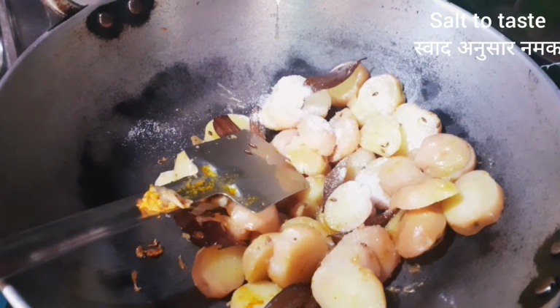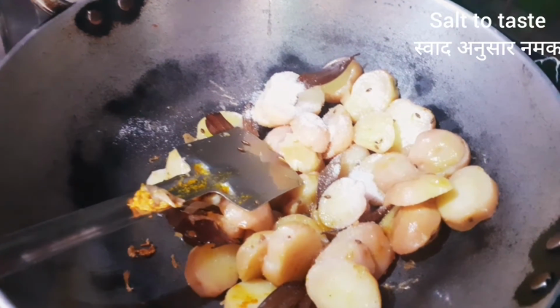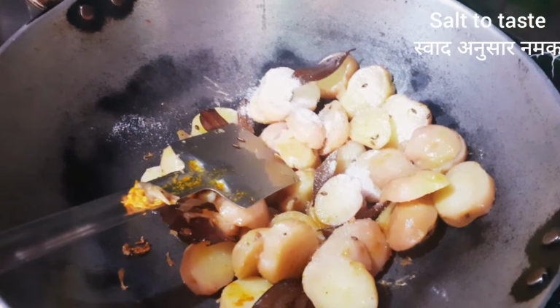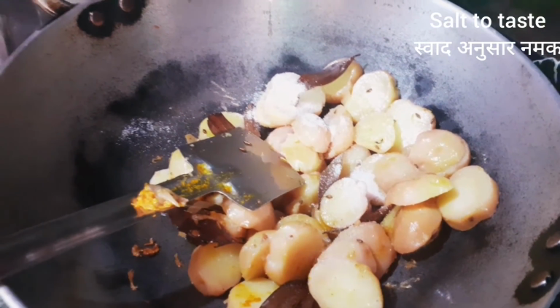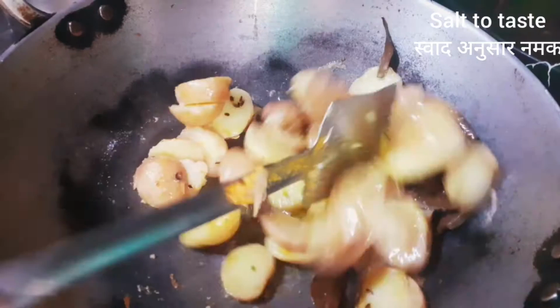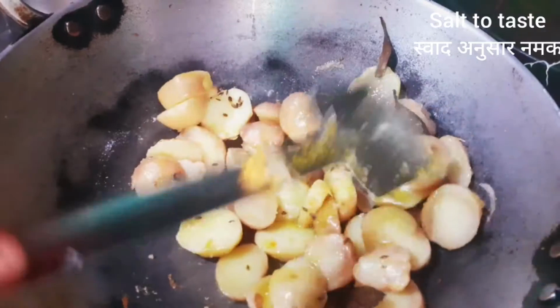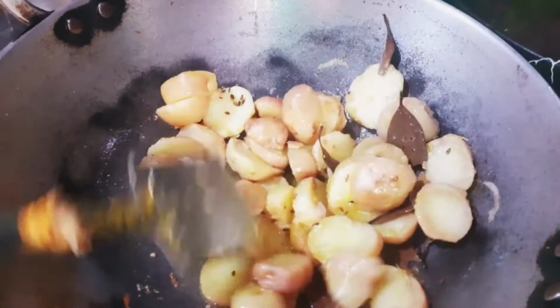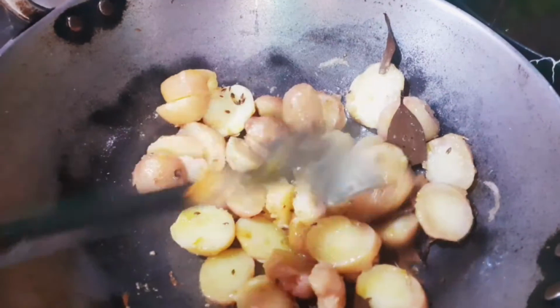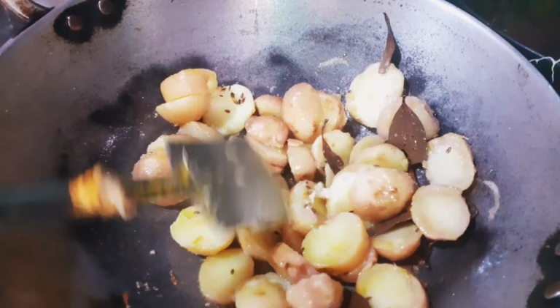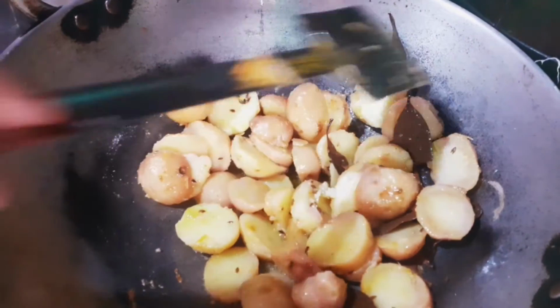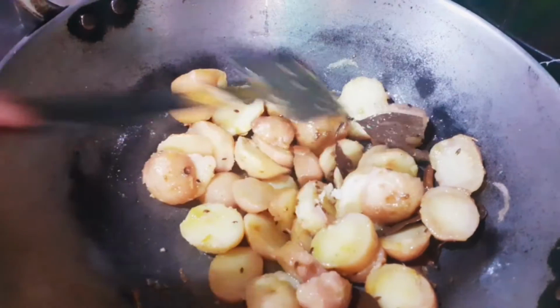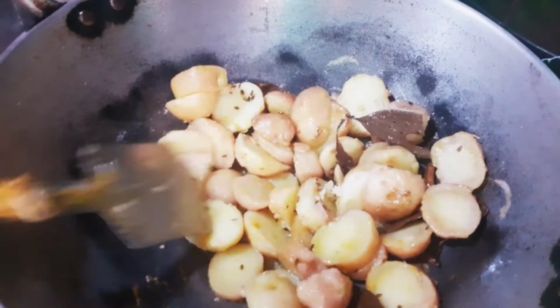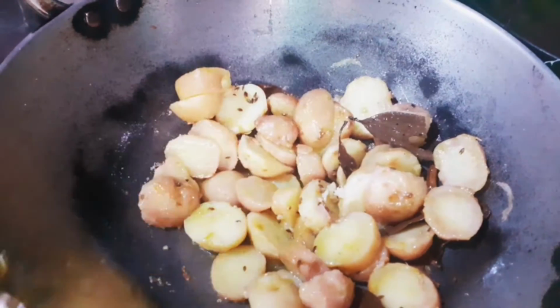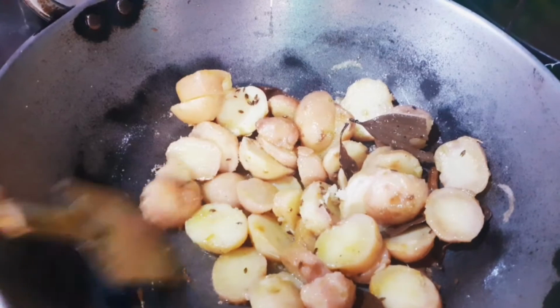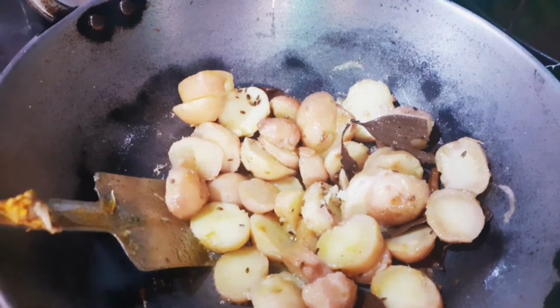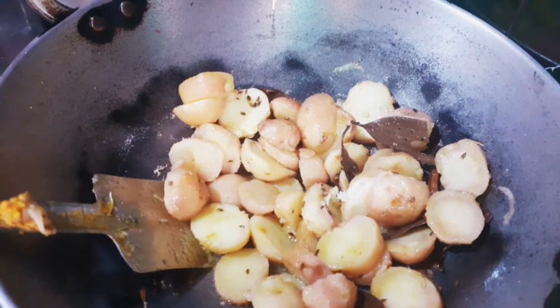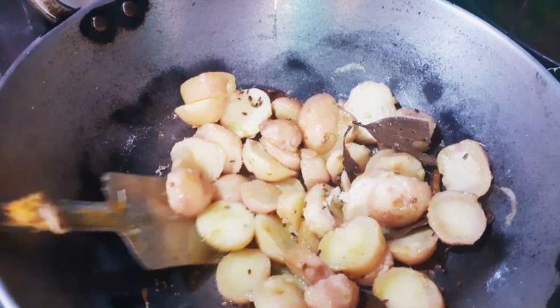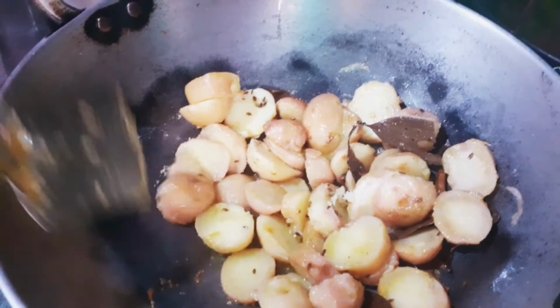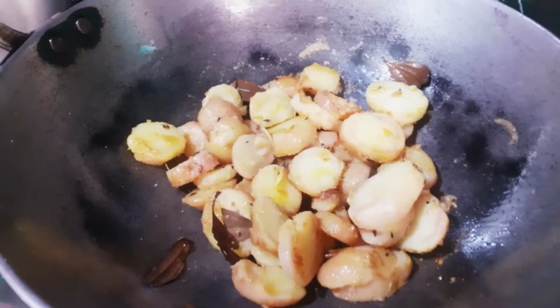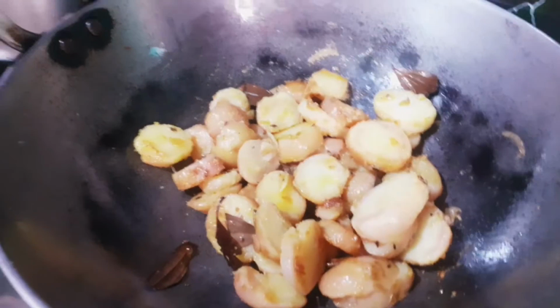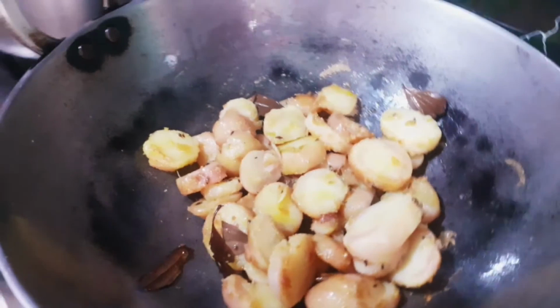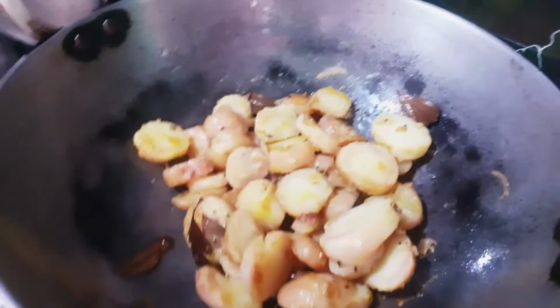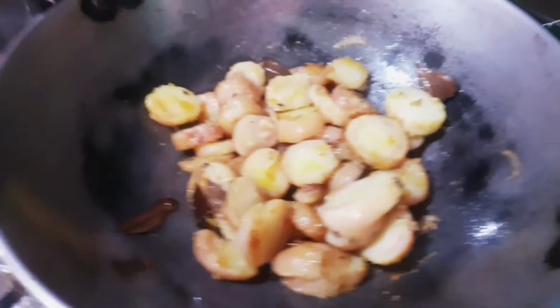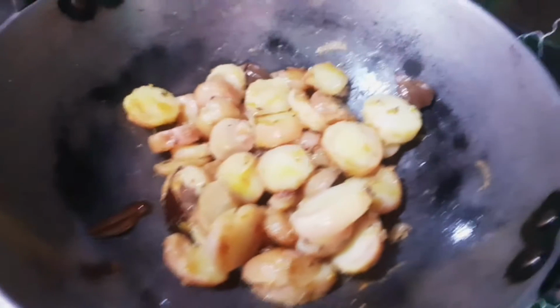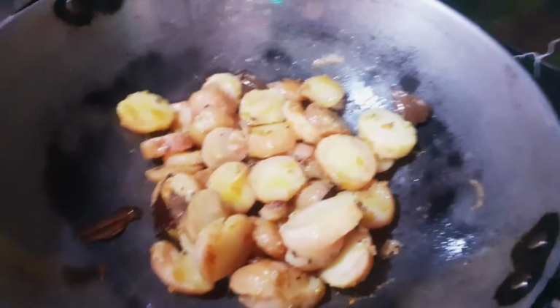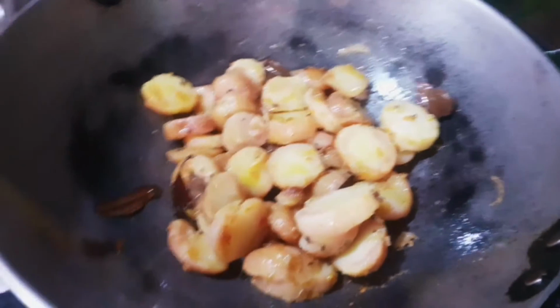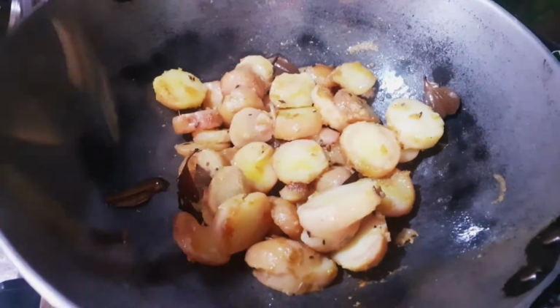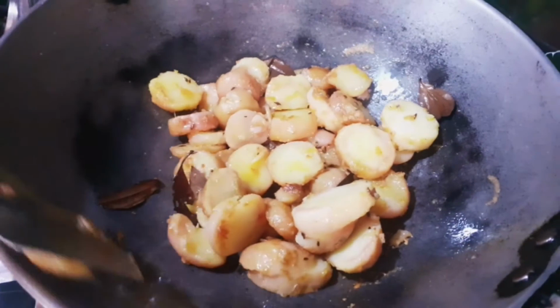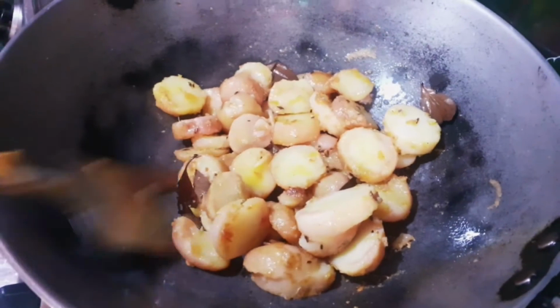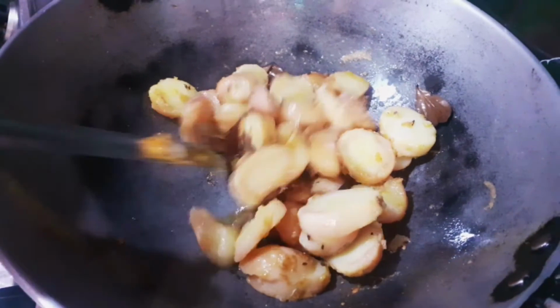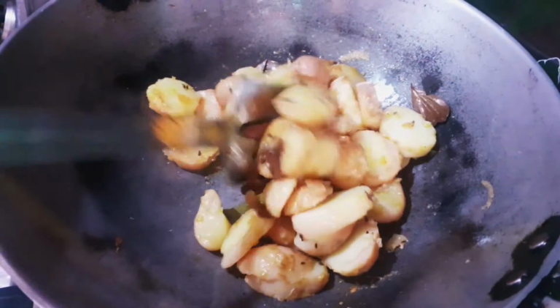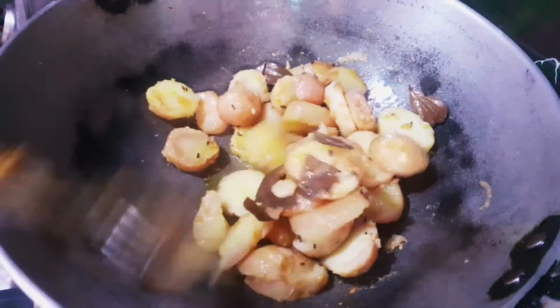Now let's put the taste of the pan together. We have added a different pan and combined everything in the pan.